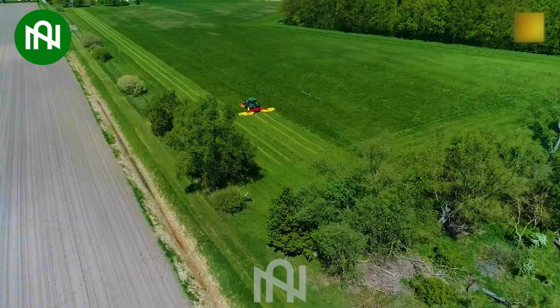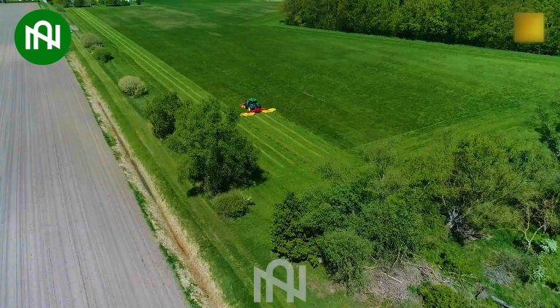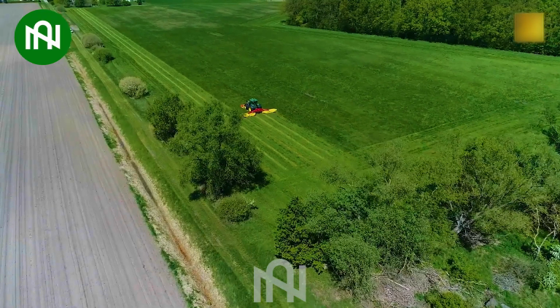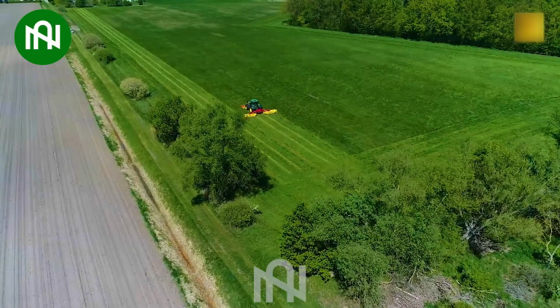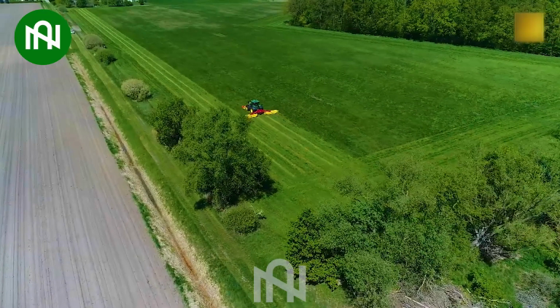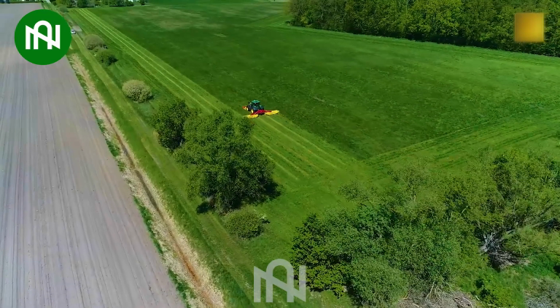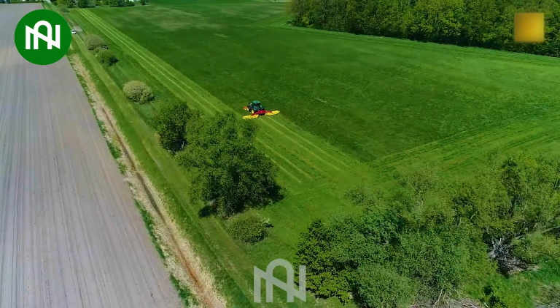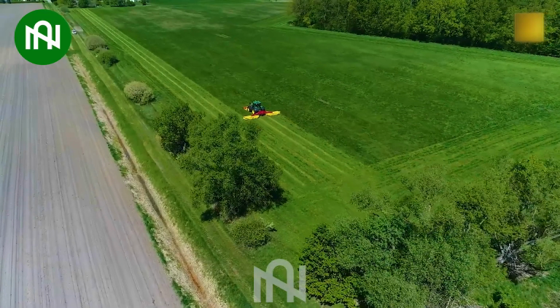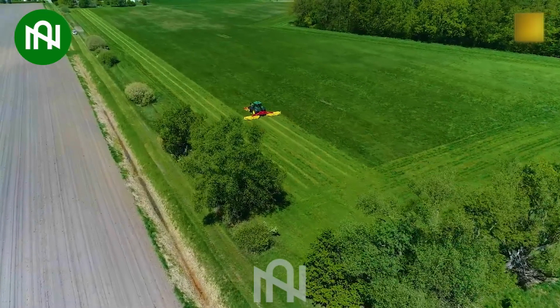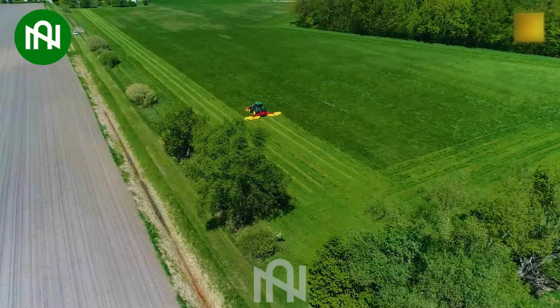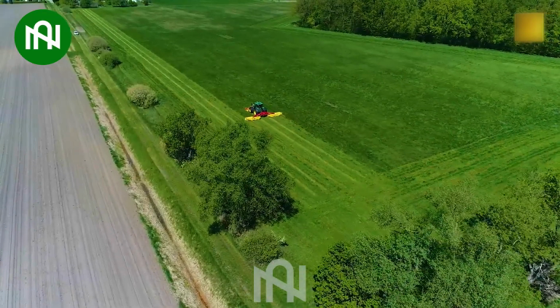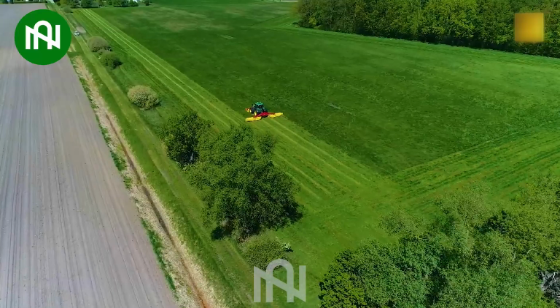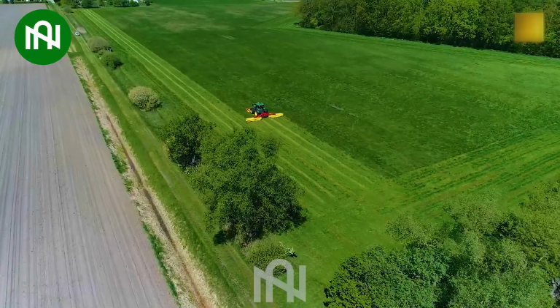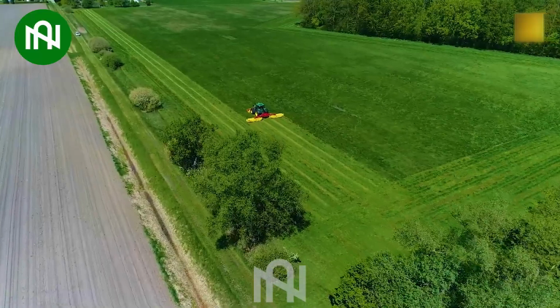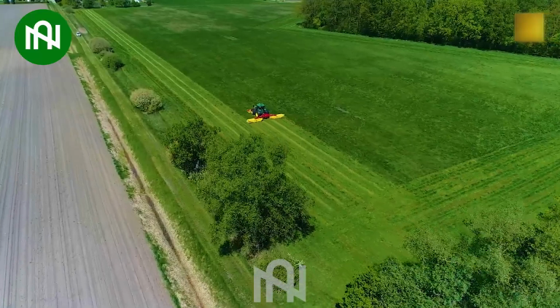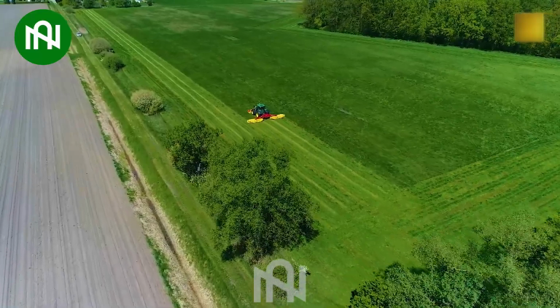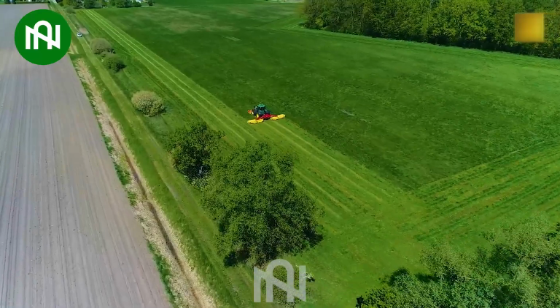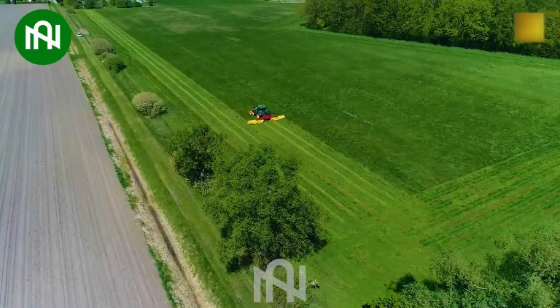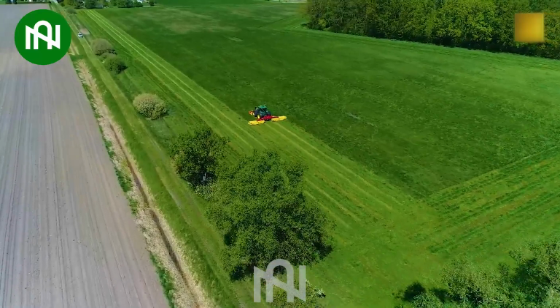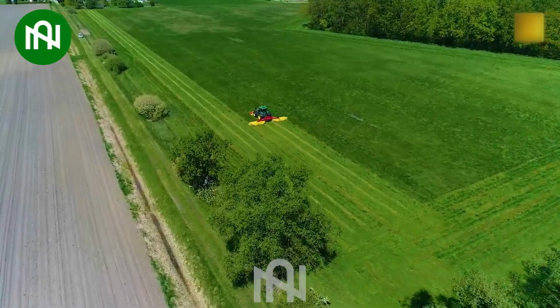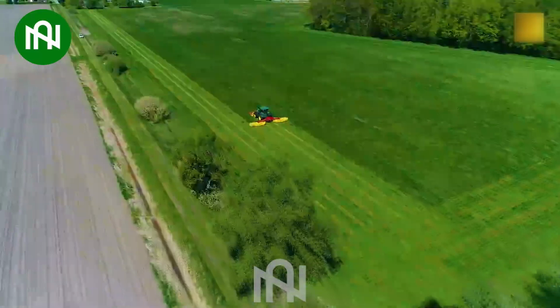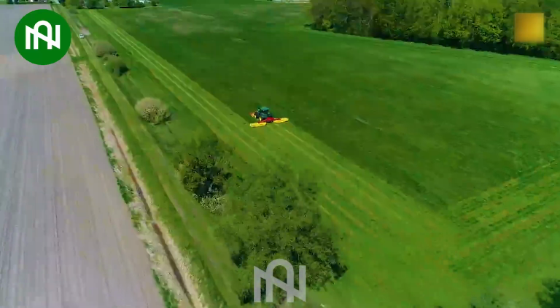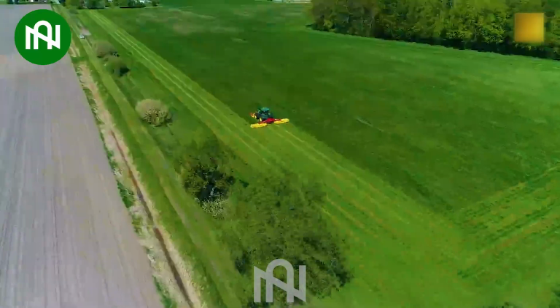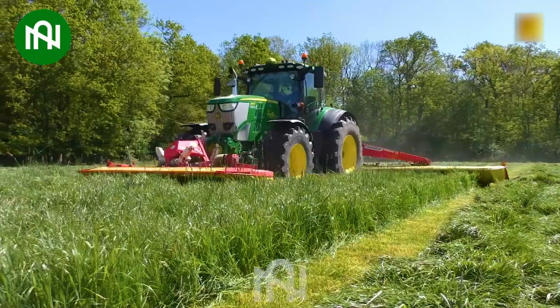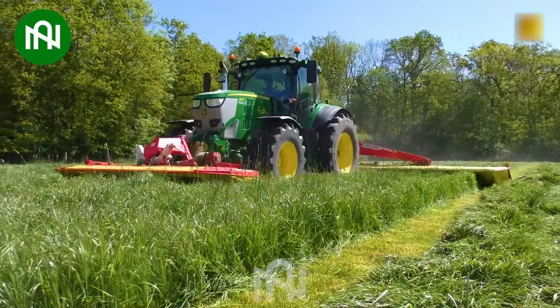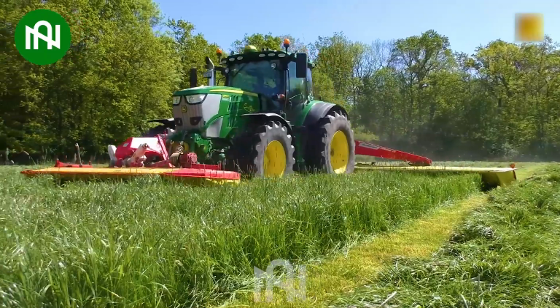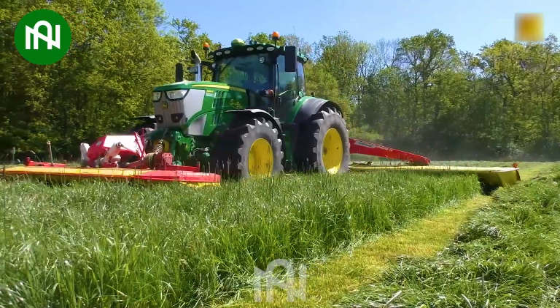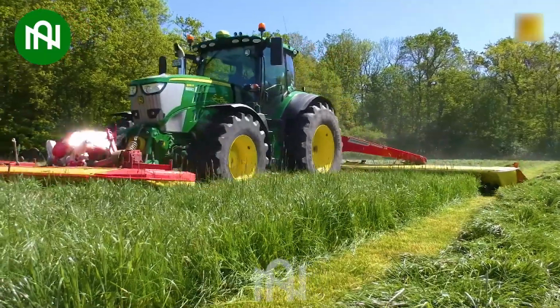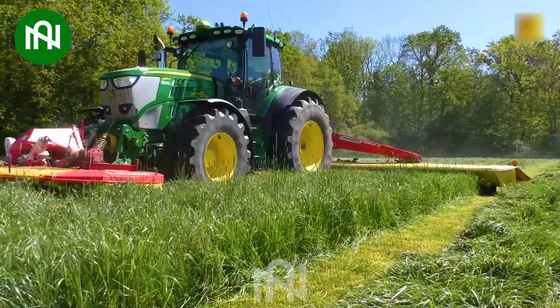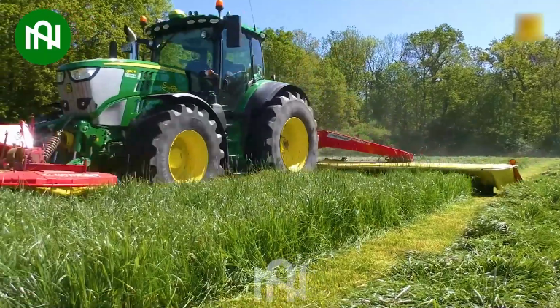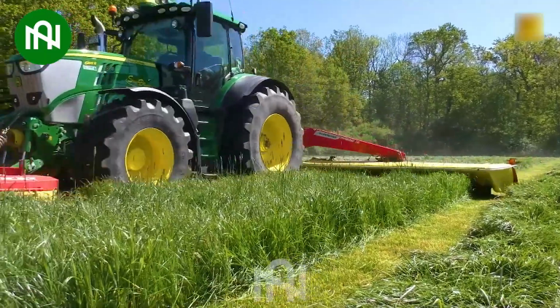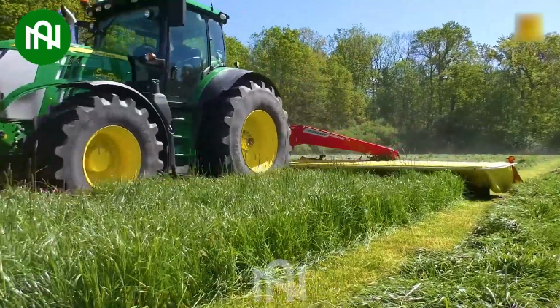Watching this grass-cutting machine at work feels like witnessing a green makeover for the field.